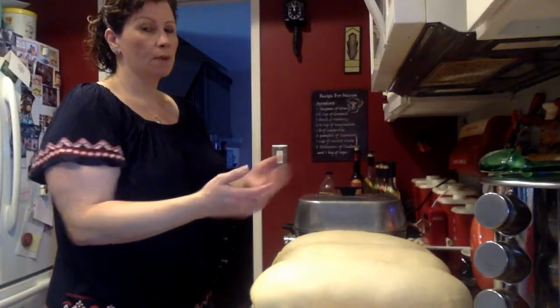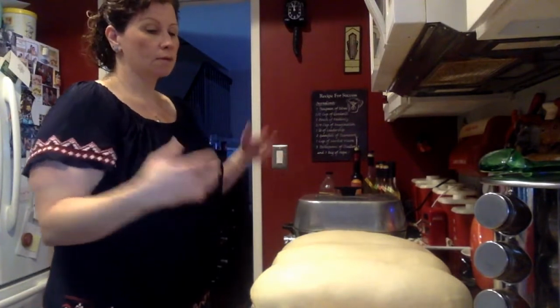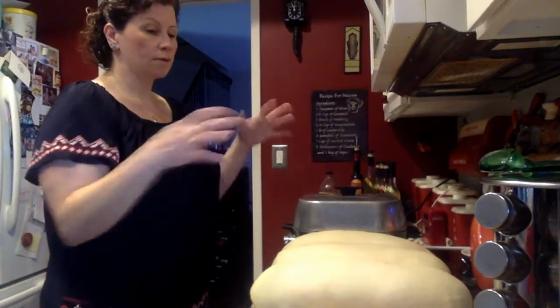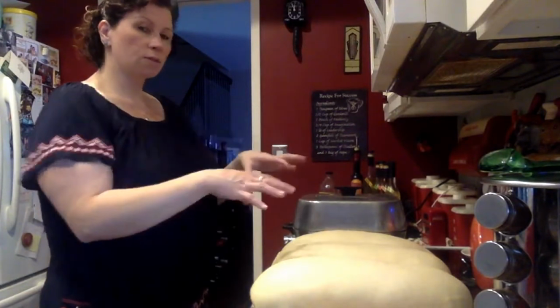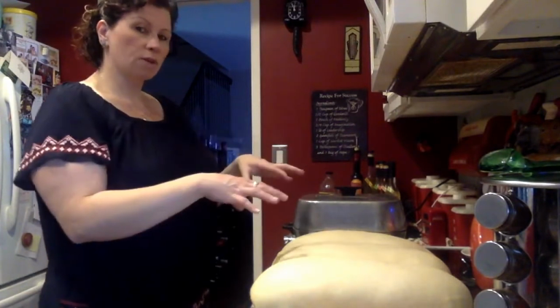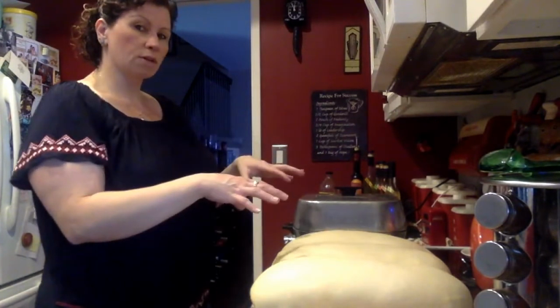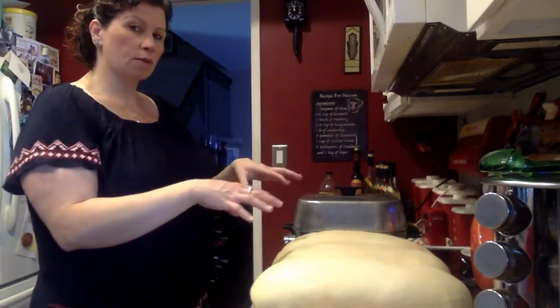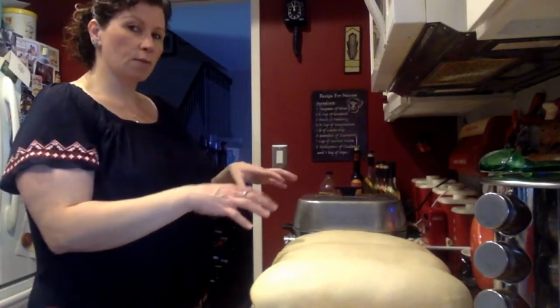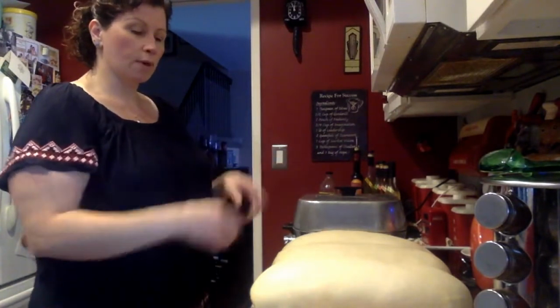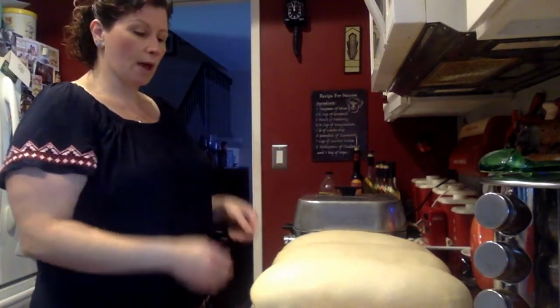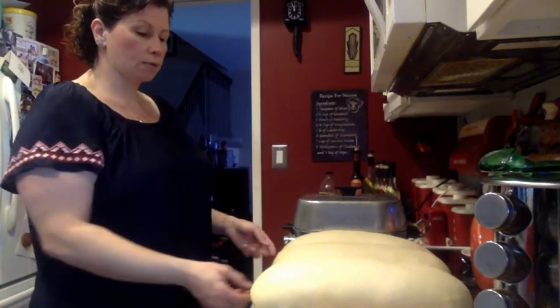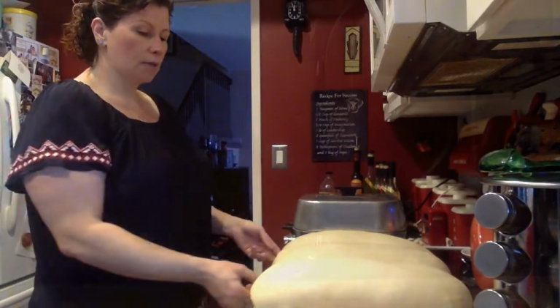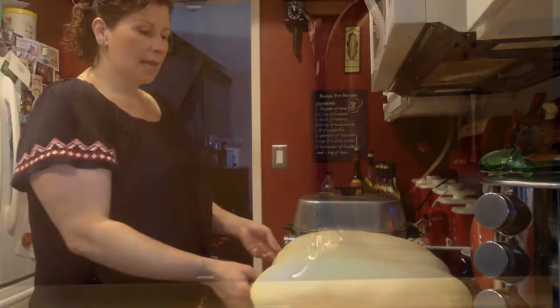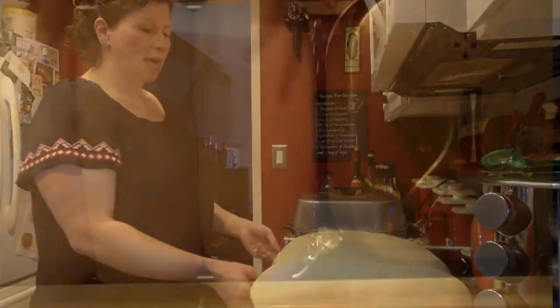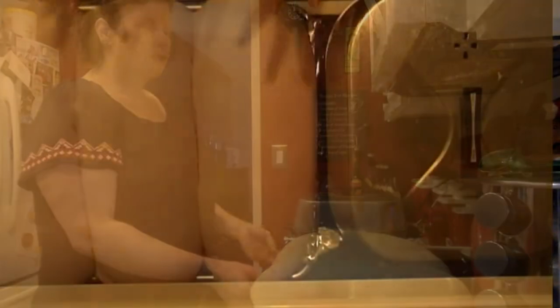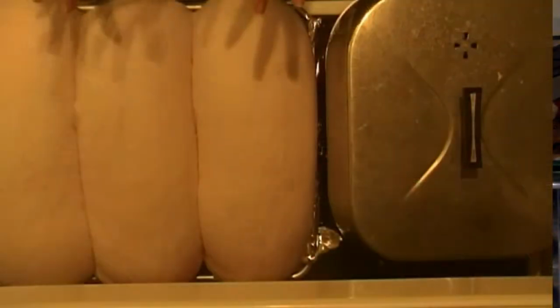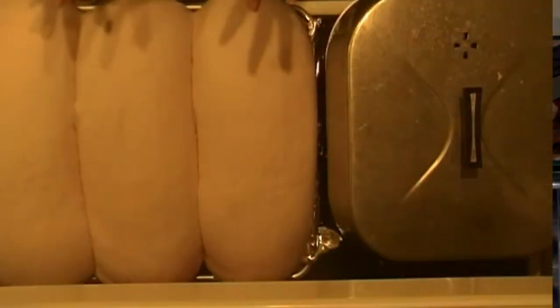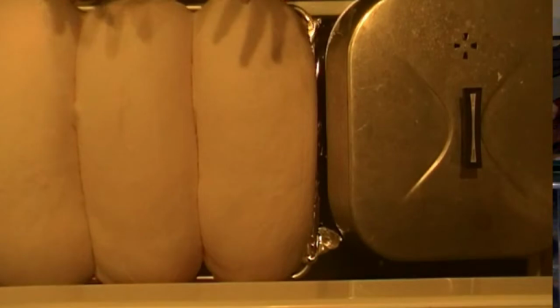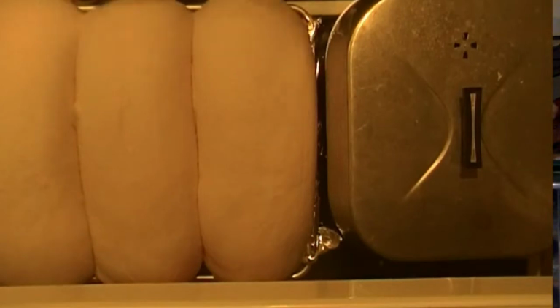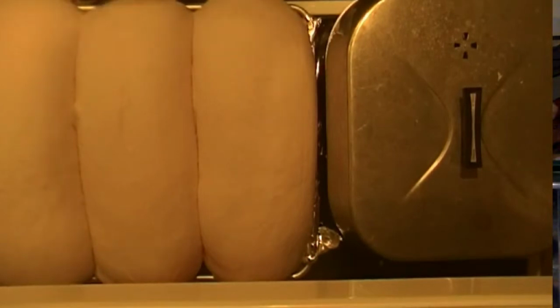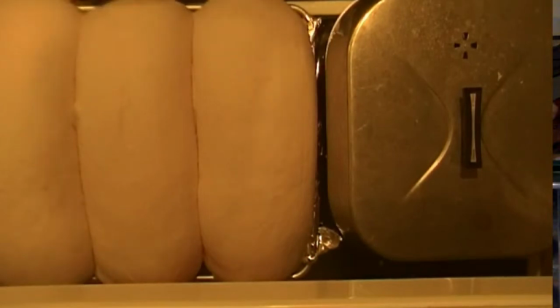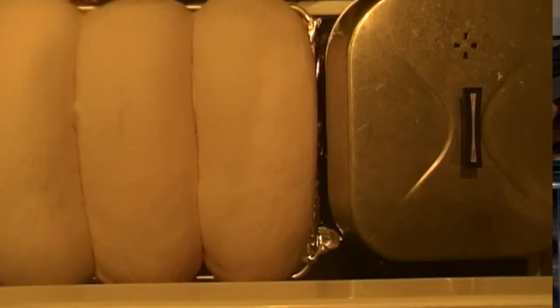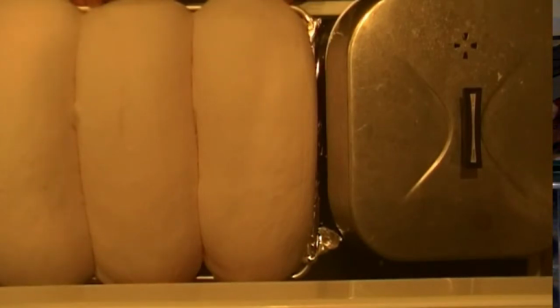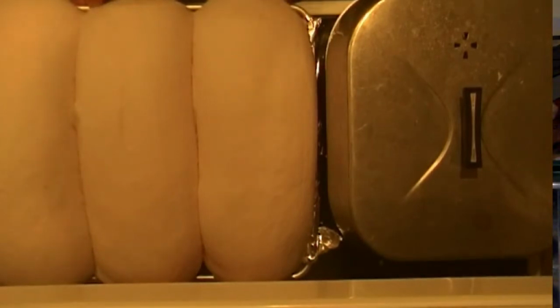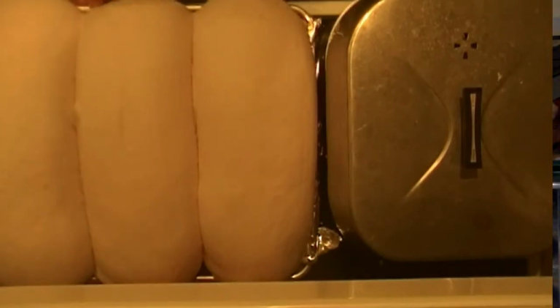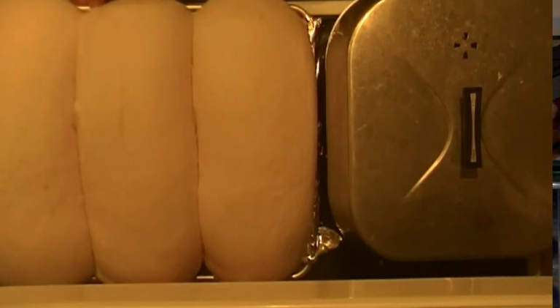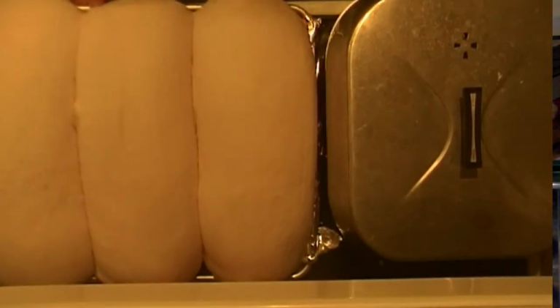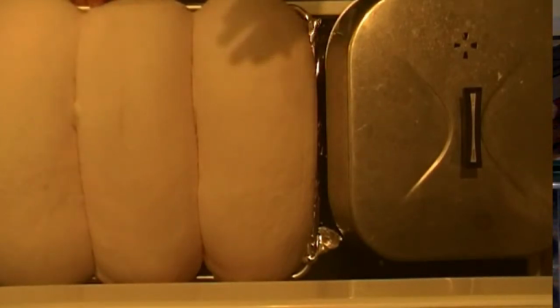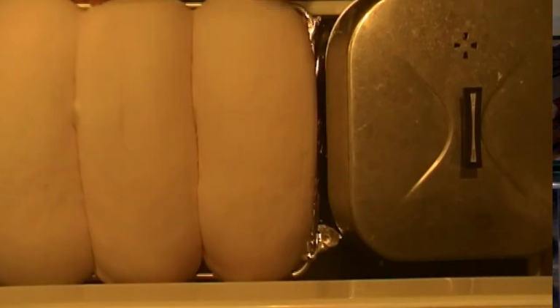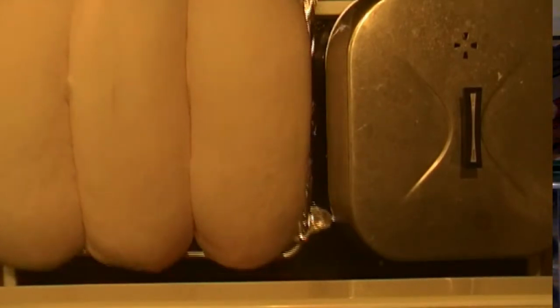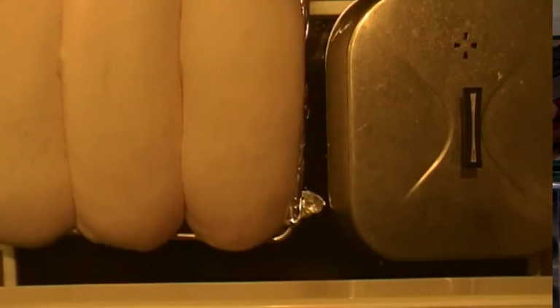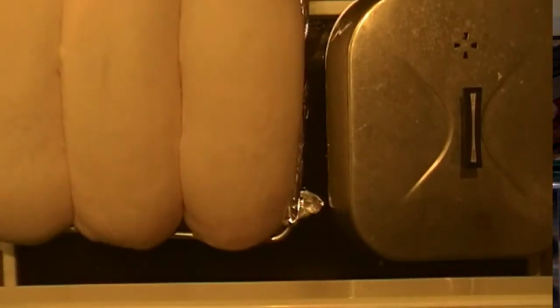This is what it looks like when I pull it out. As you can see, there's lots of bread.